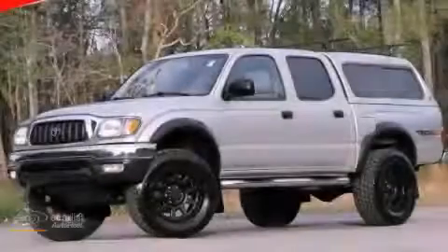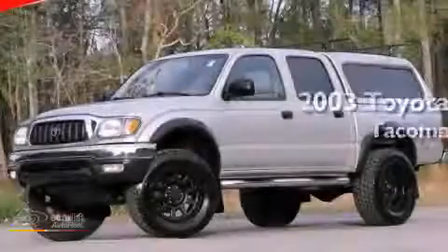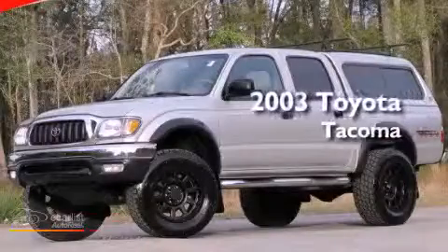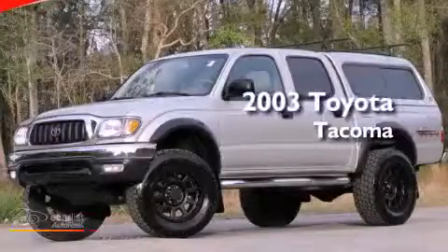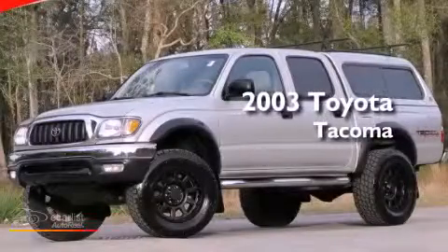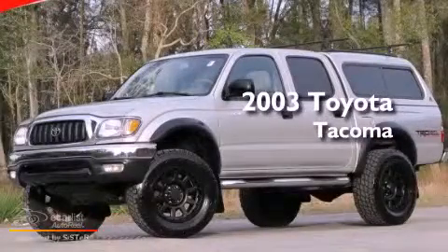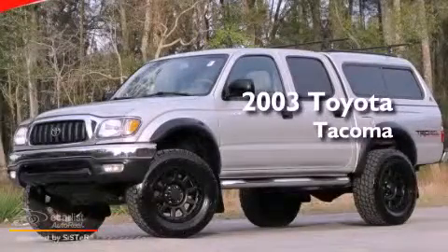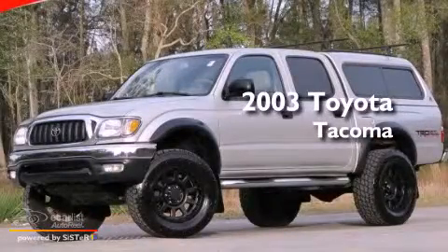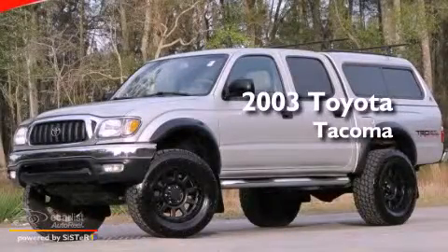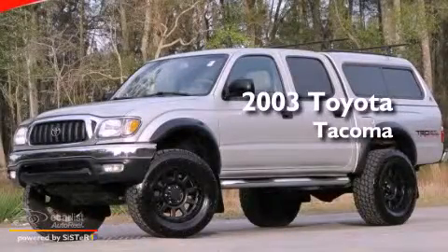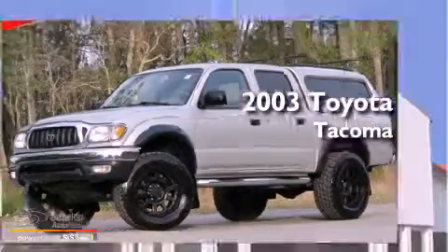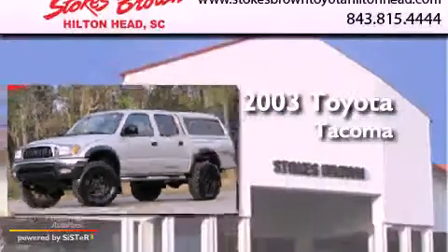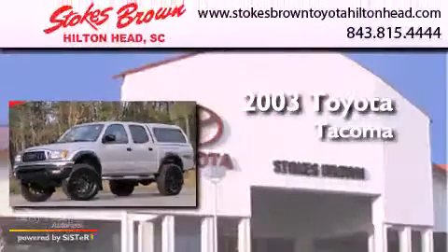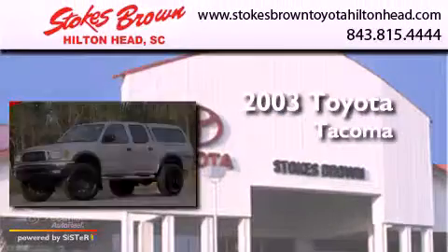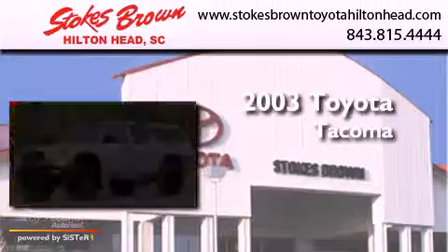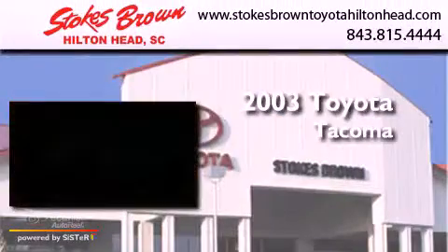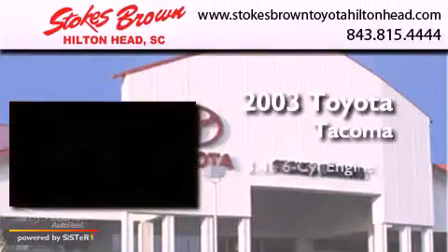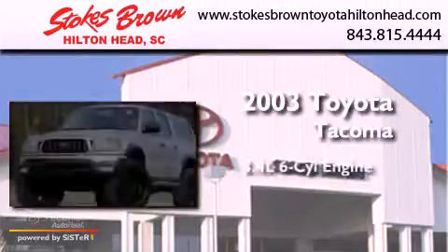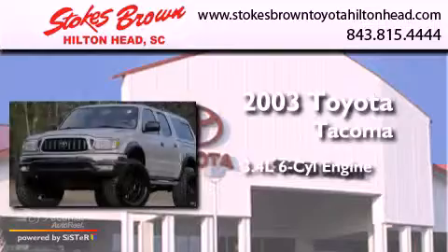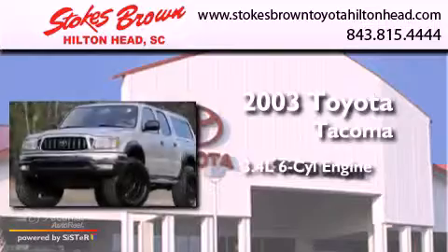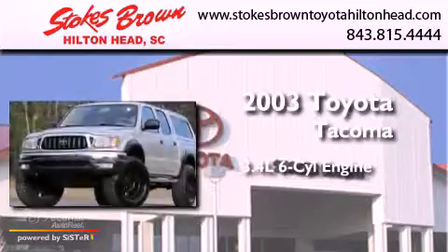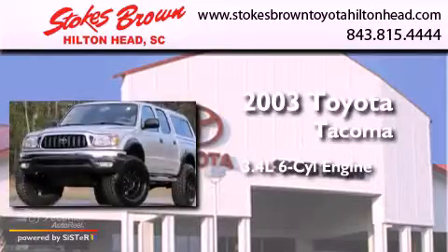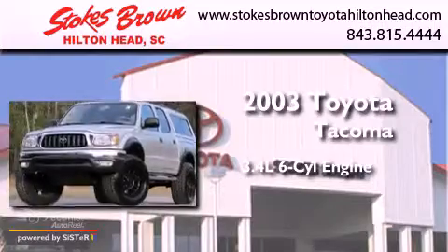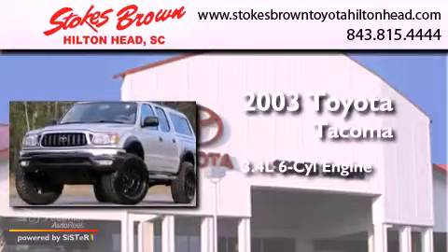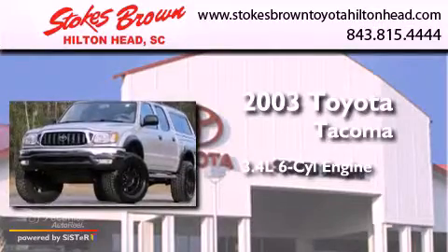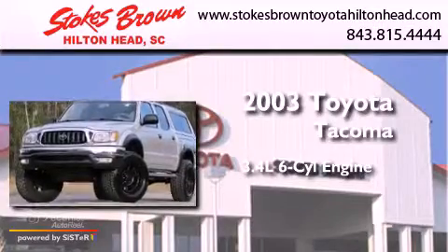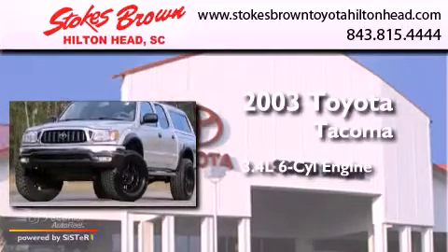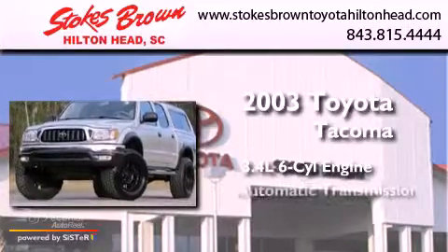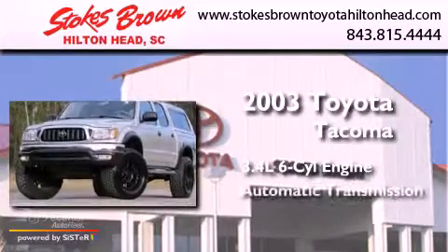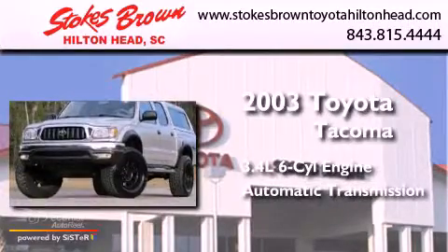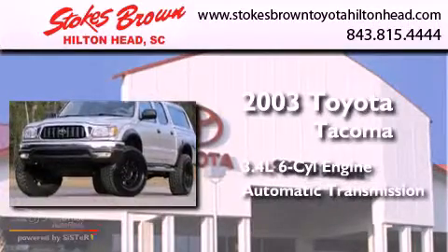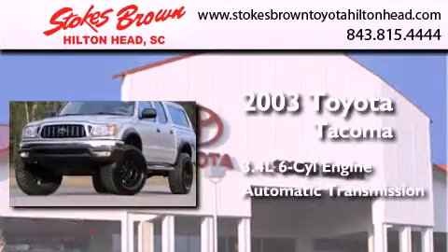This is a 2003 Toyota Tacoma. It has a 3.4-liter six-cylinder engine and an automatic transmission.